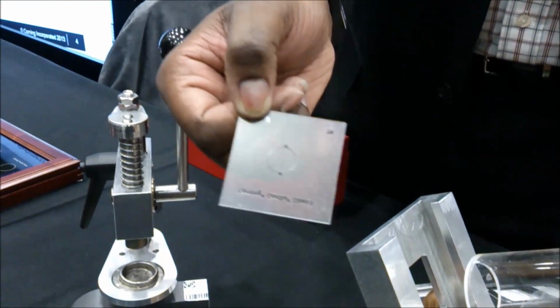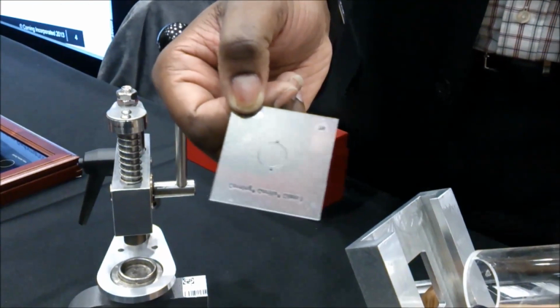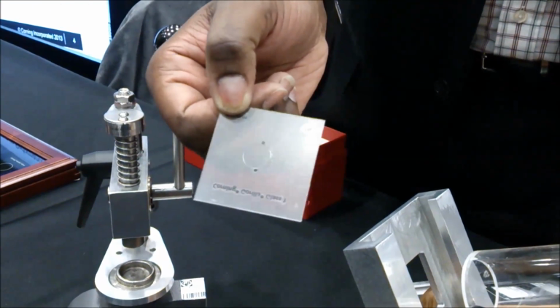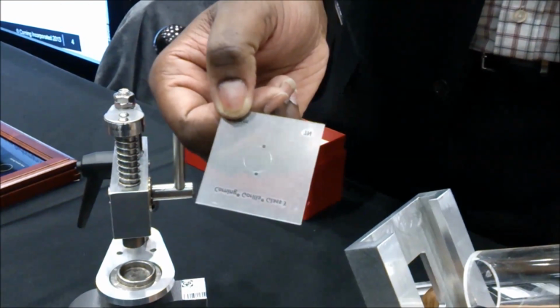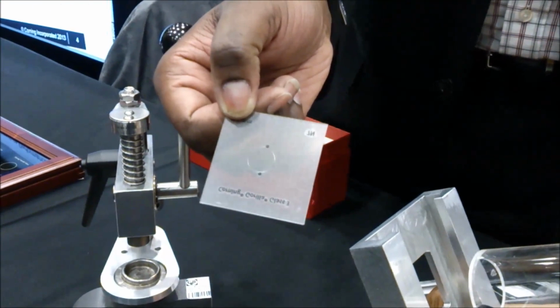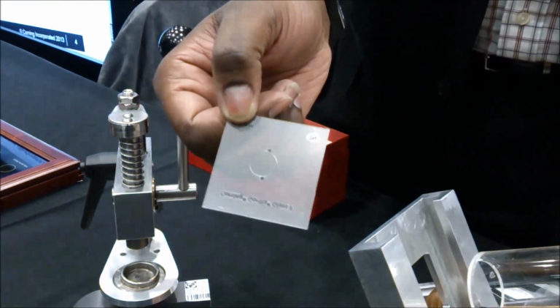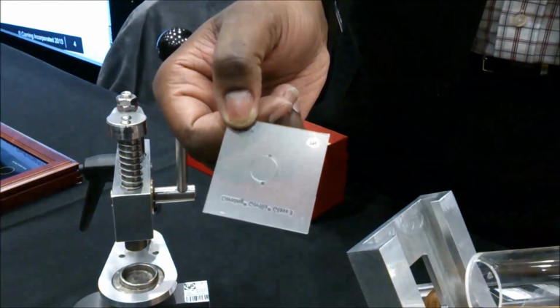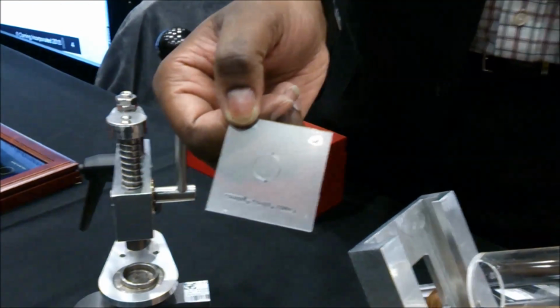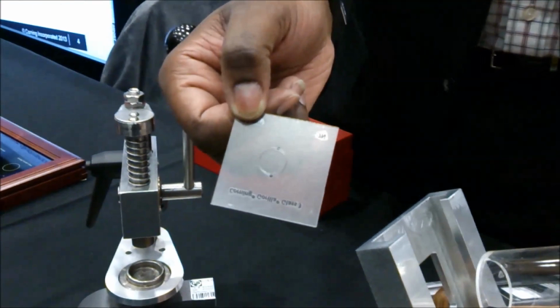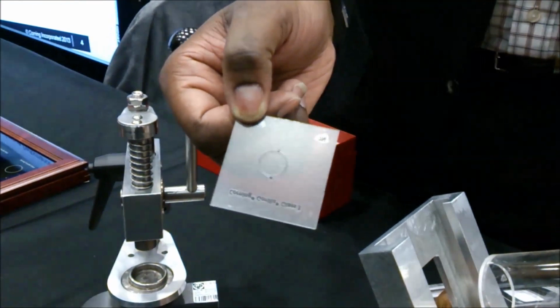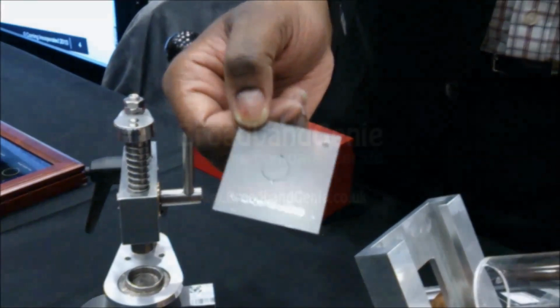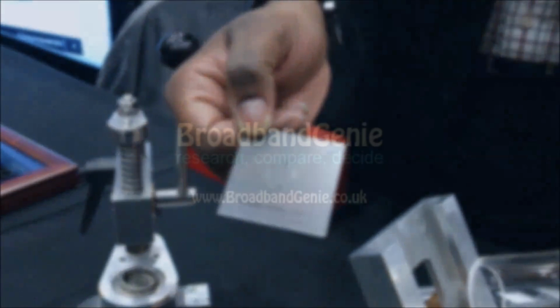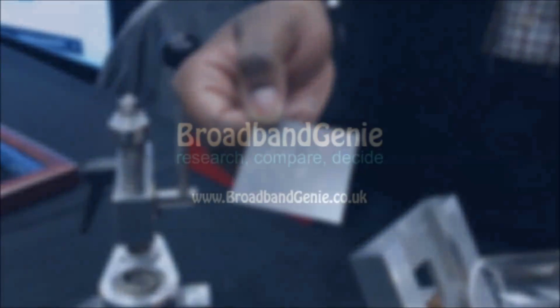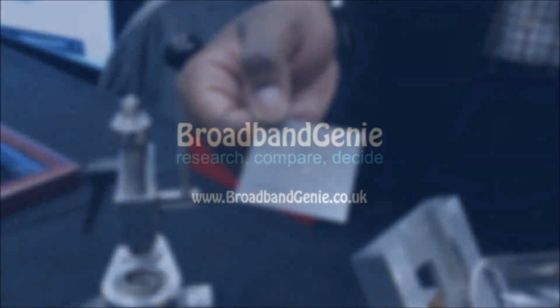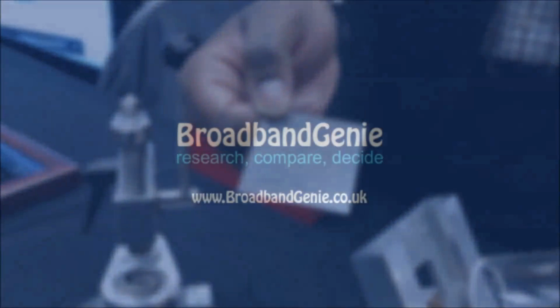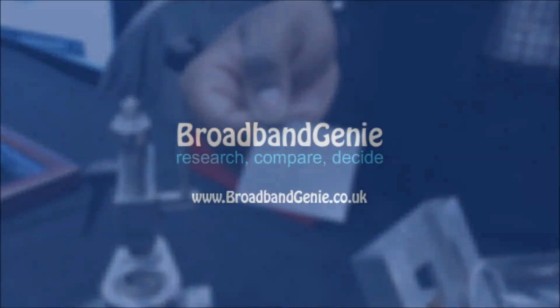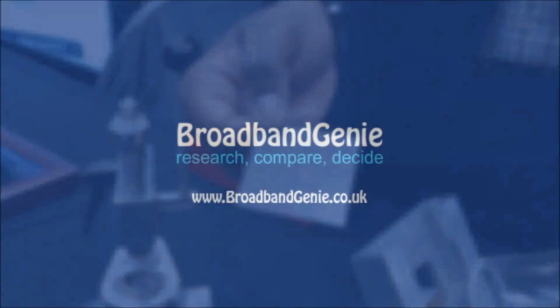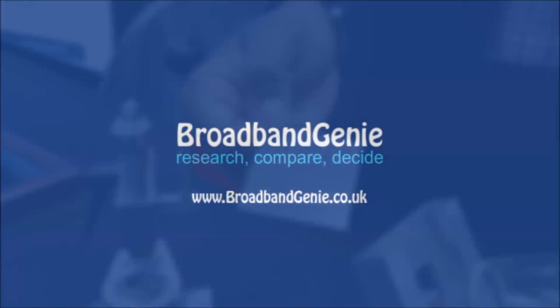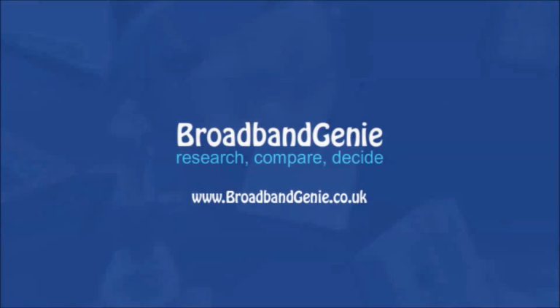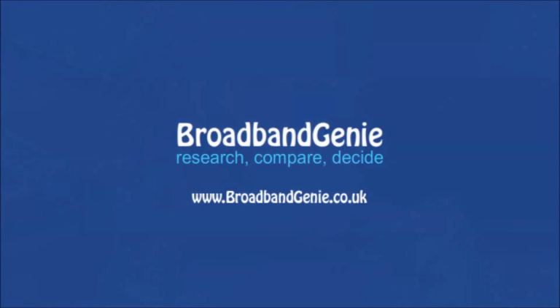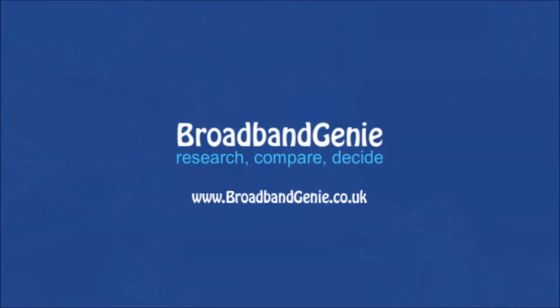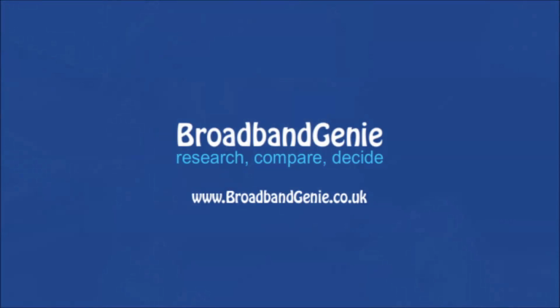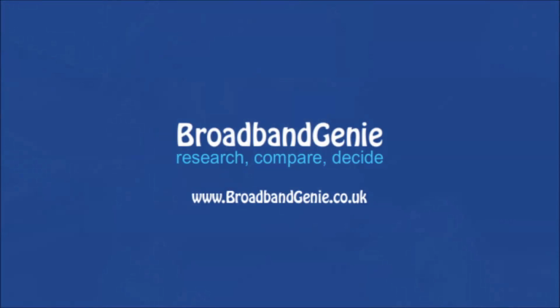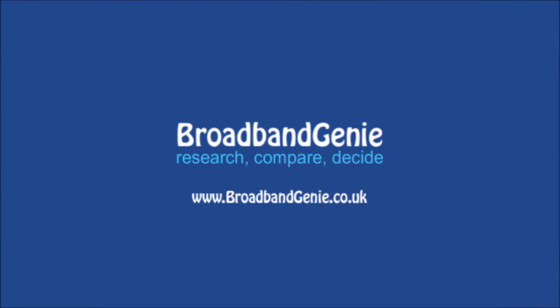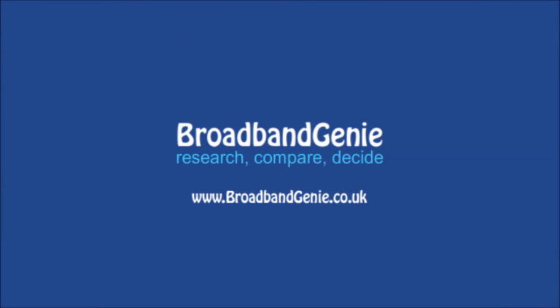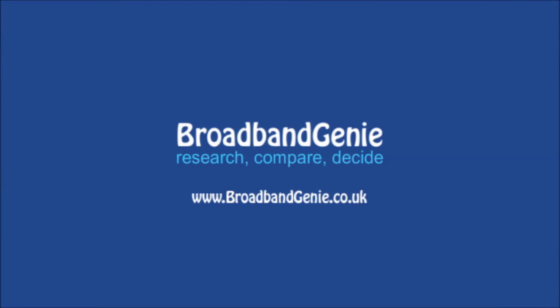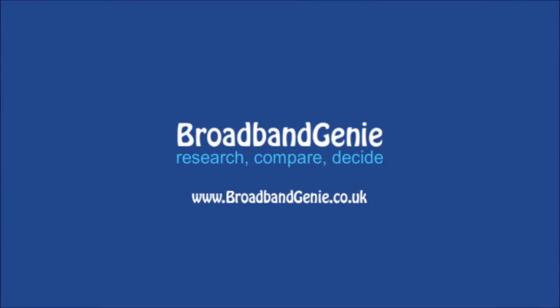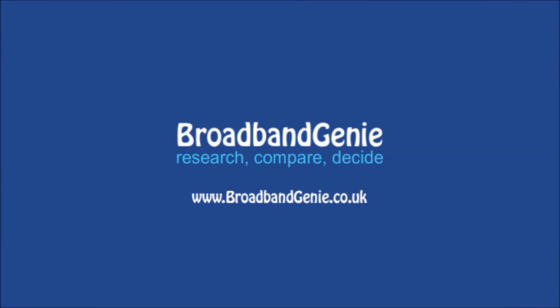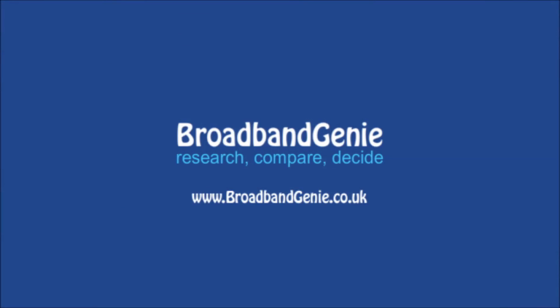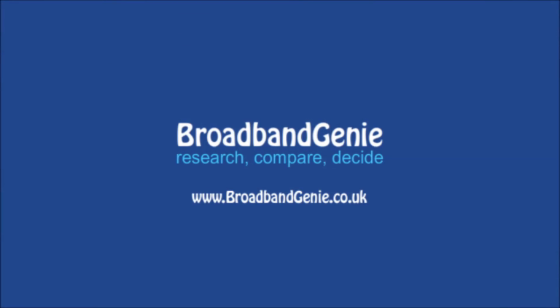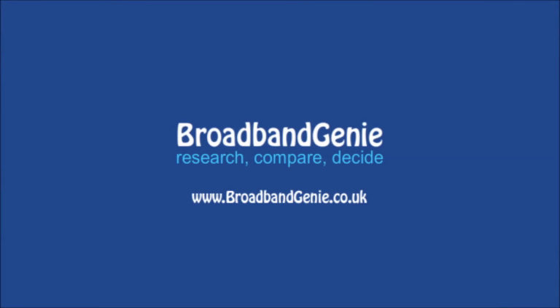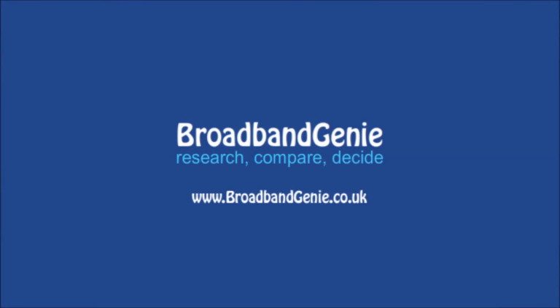Even notice if it's scratched, it is still intact.